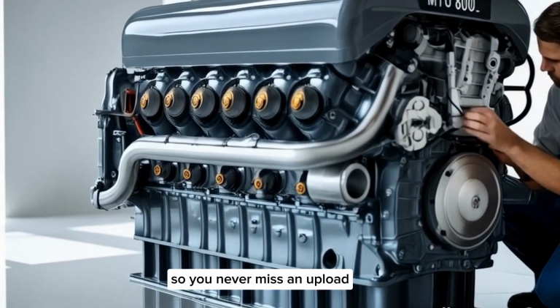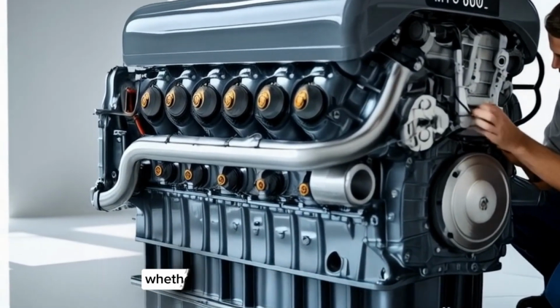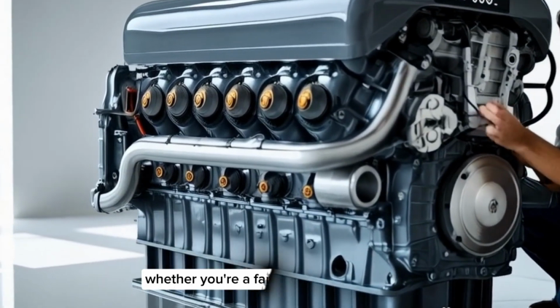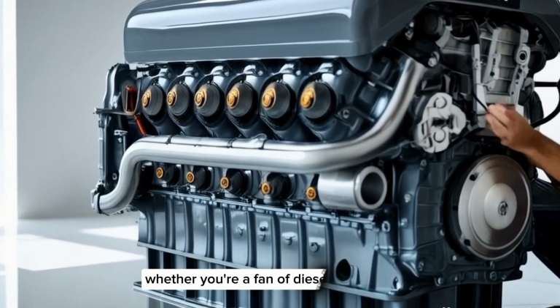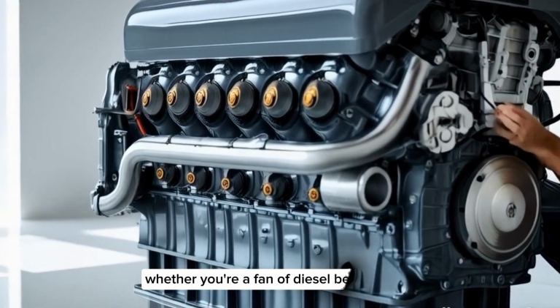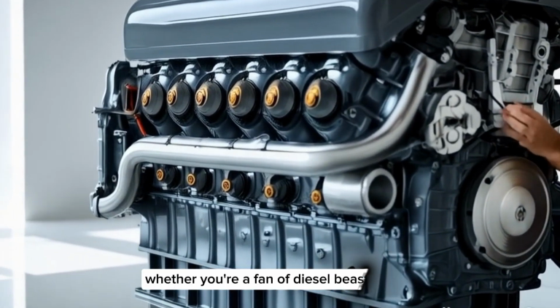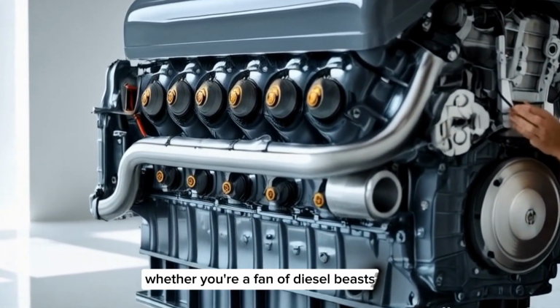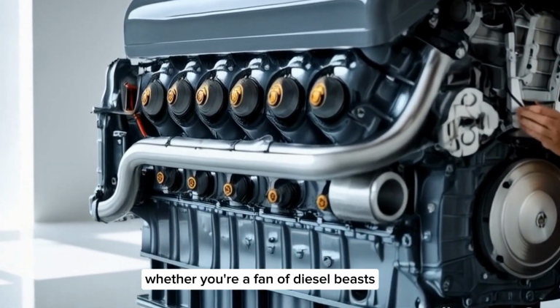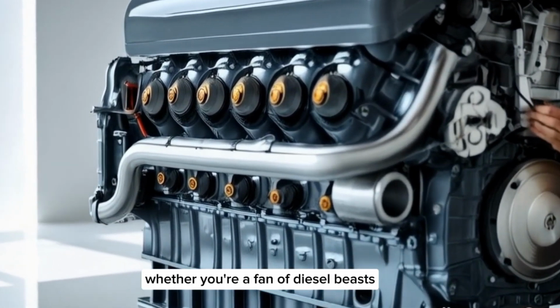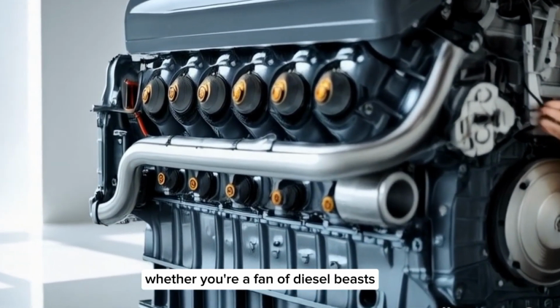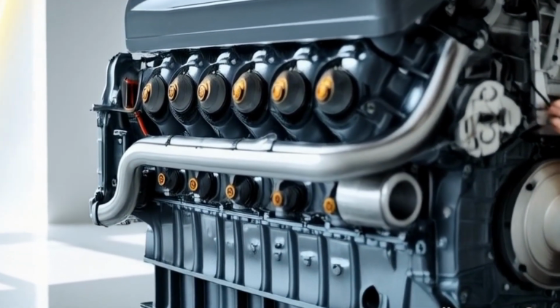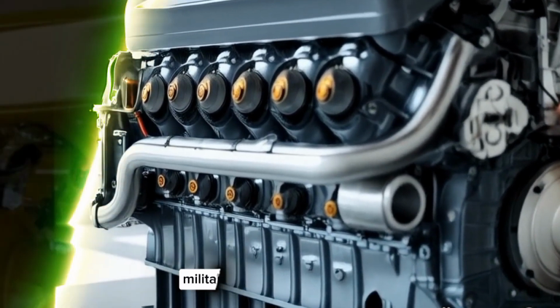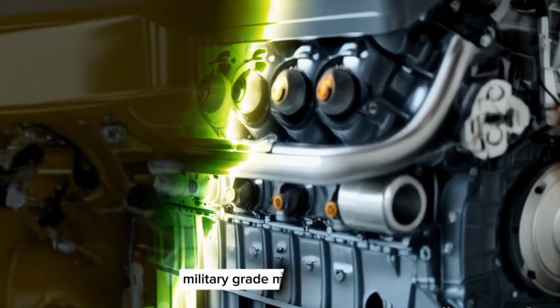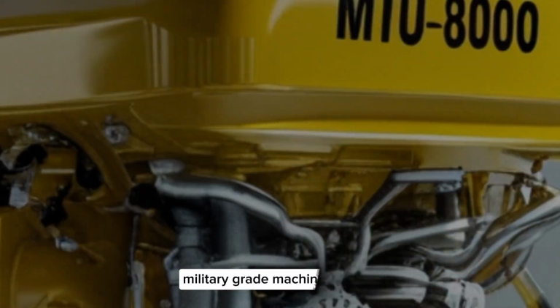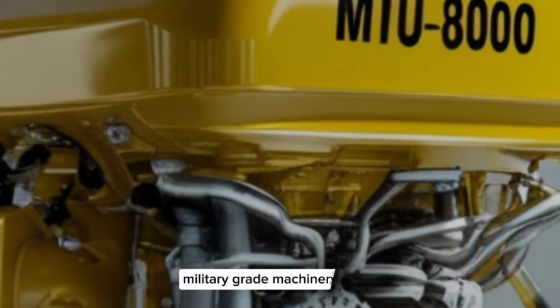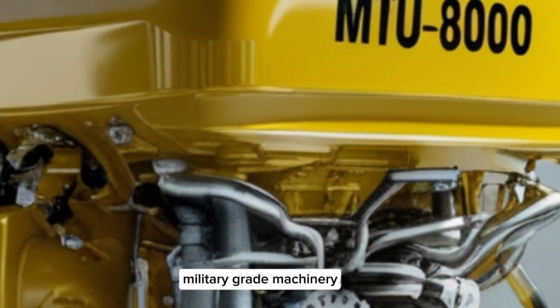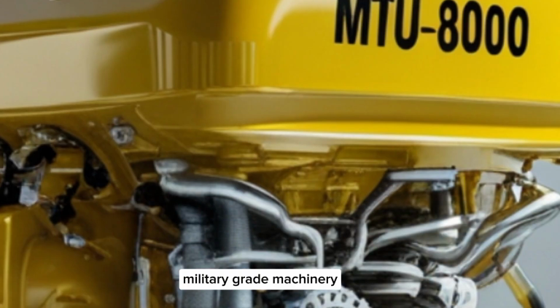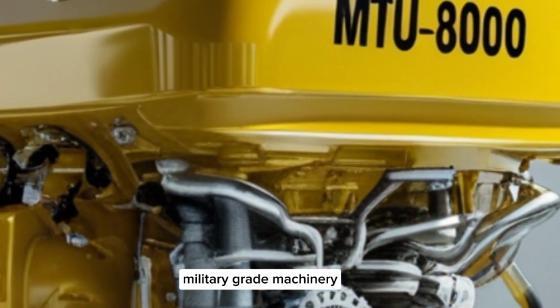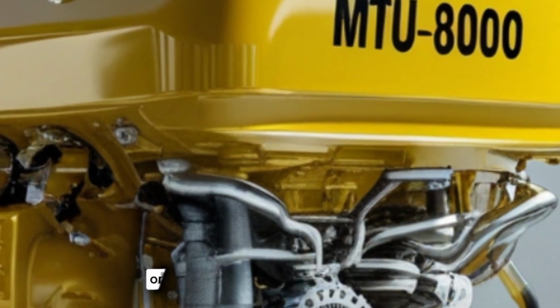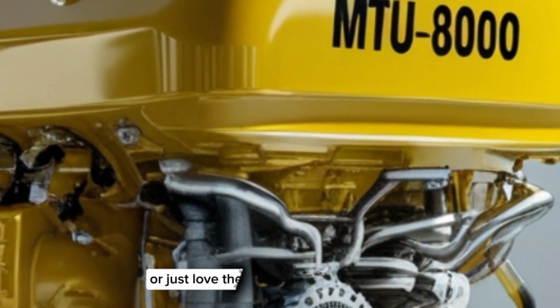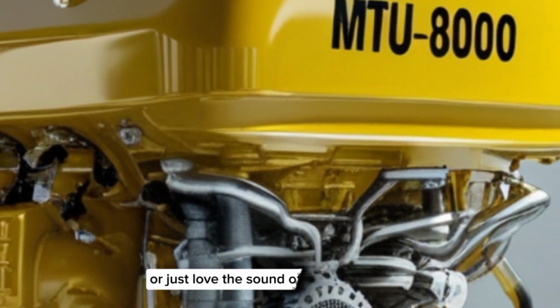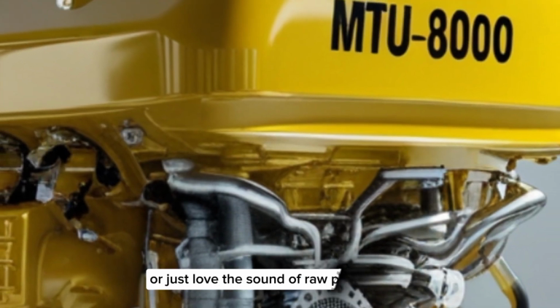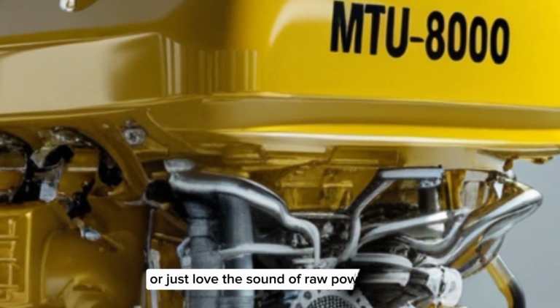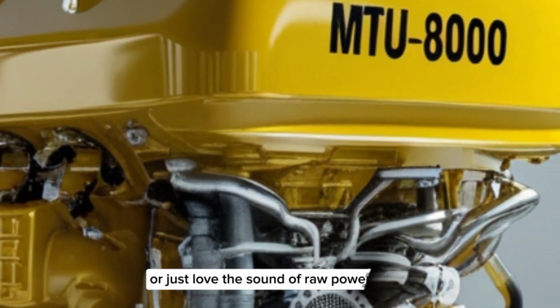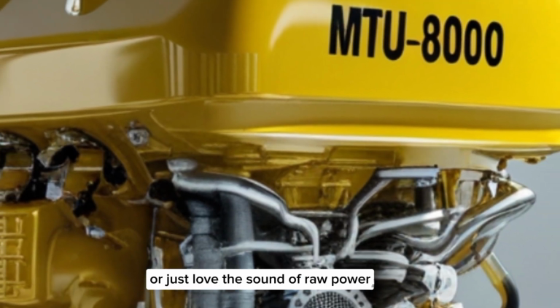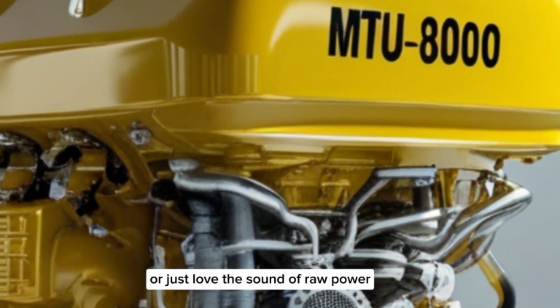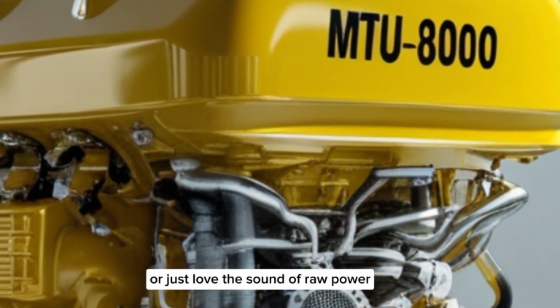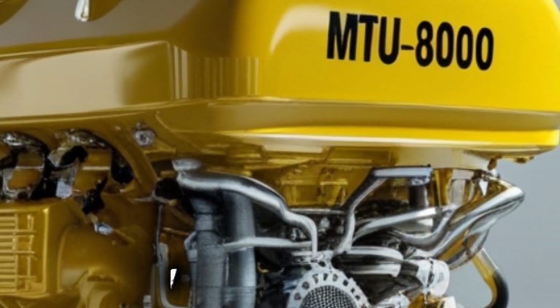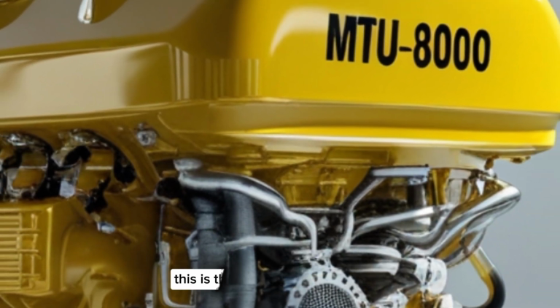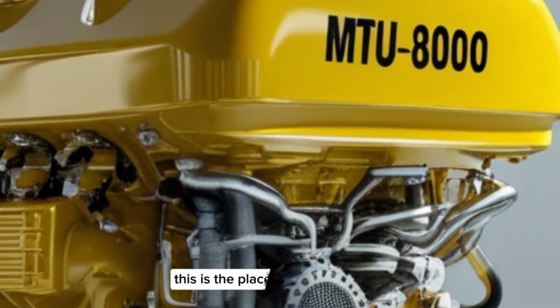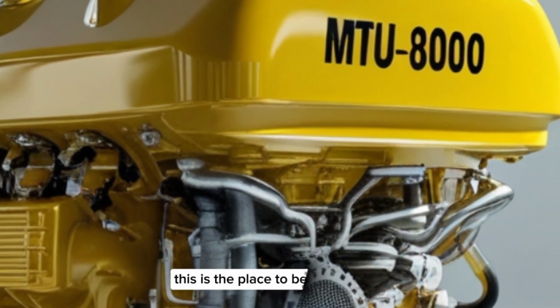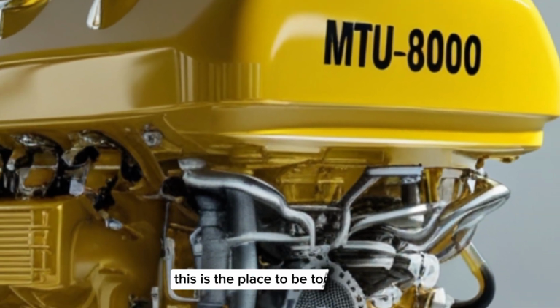Whether you're a fan of diesel beasts, military-grade machinery, or just love the sound of raw power, this is the place to be.